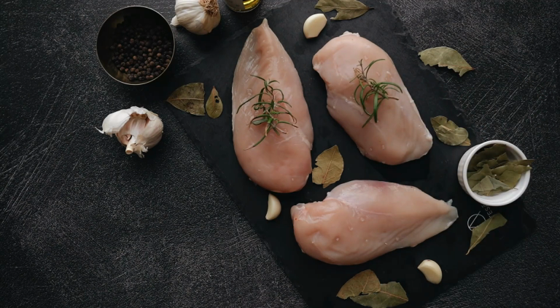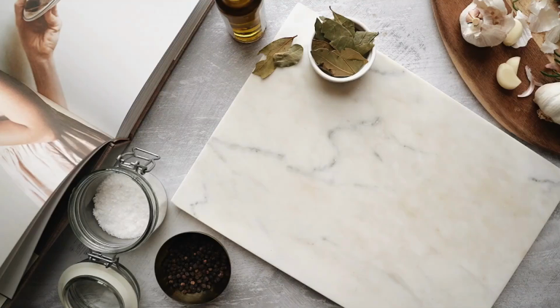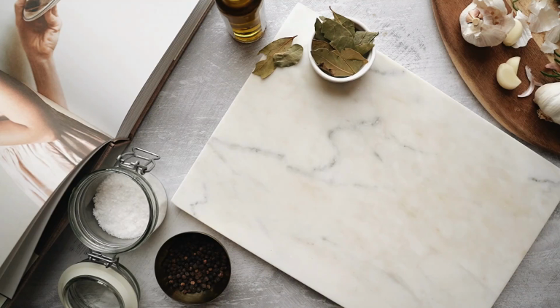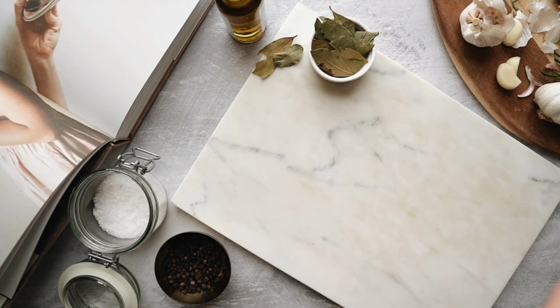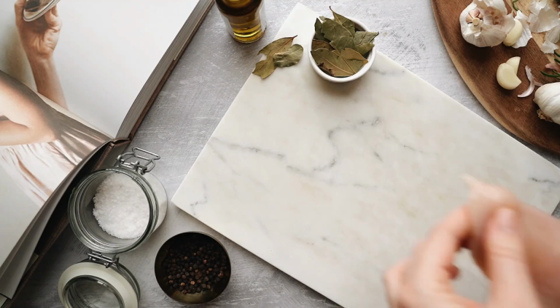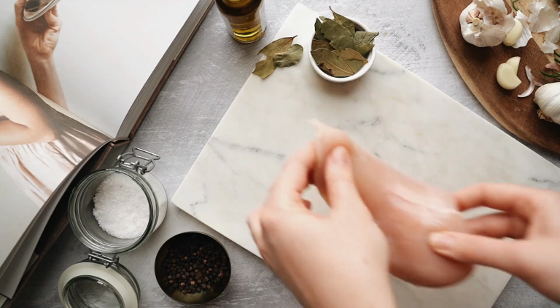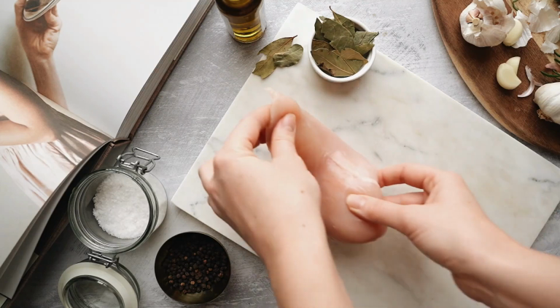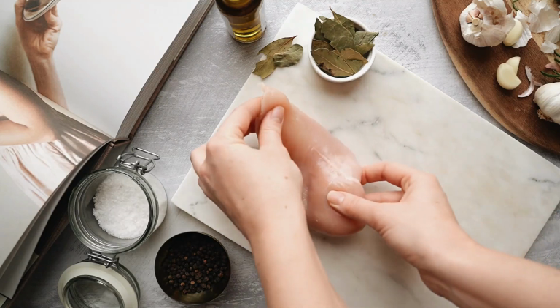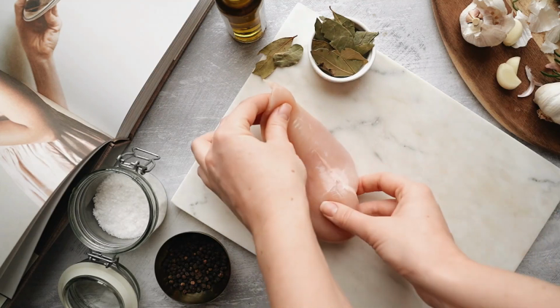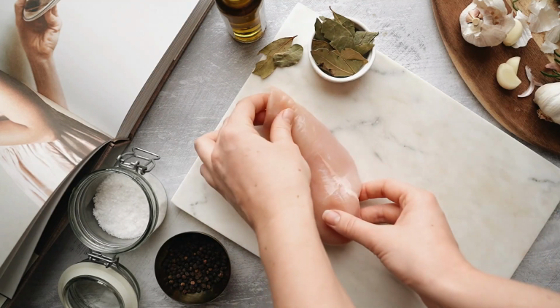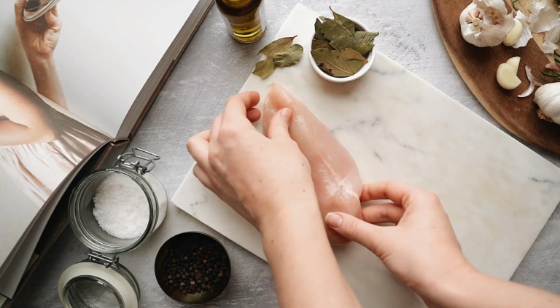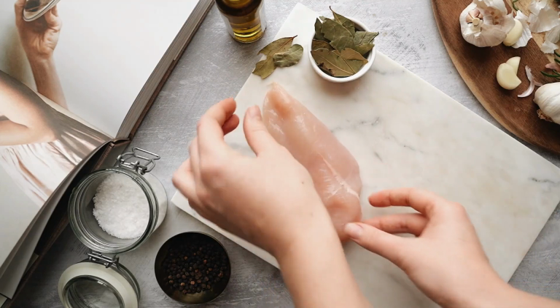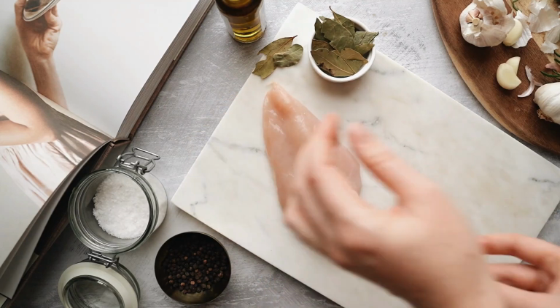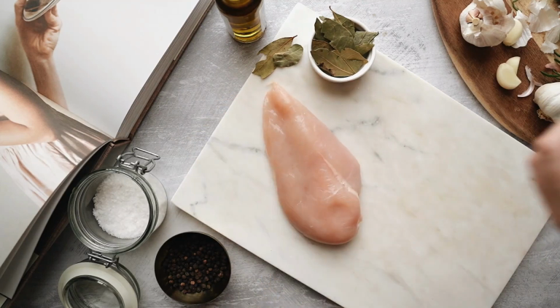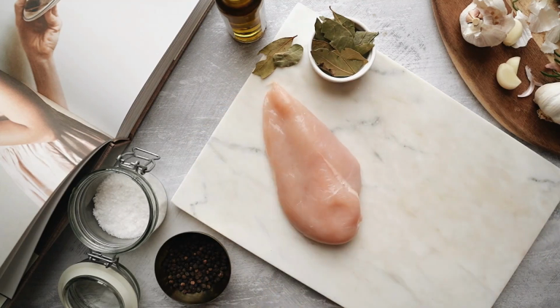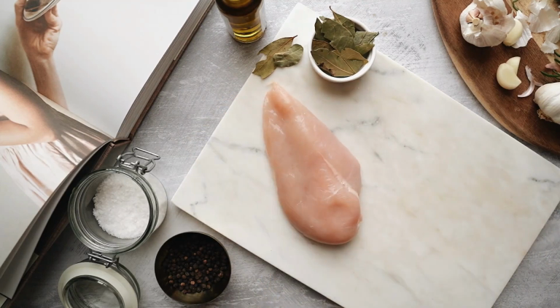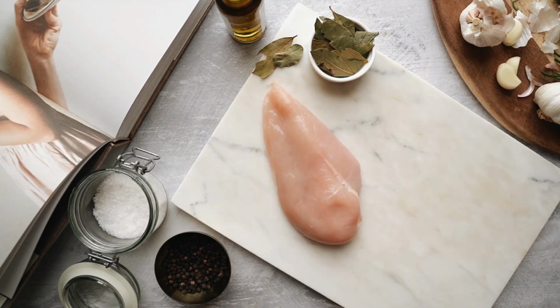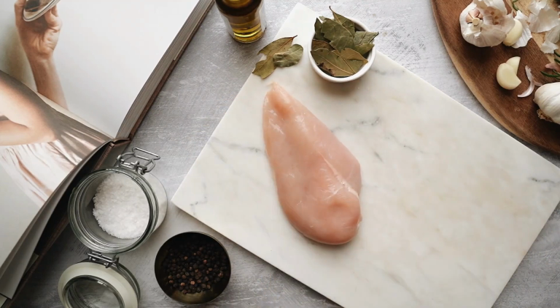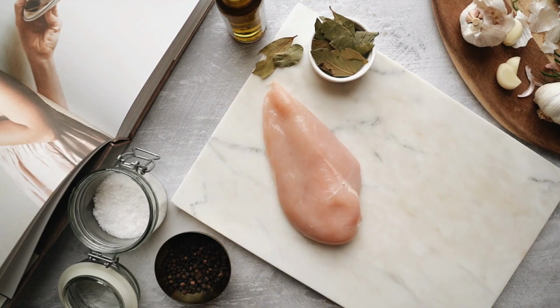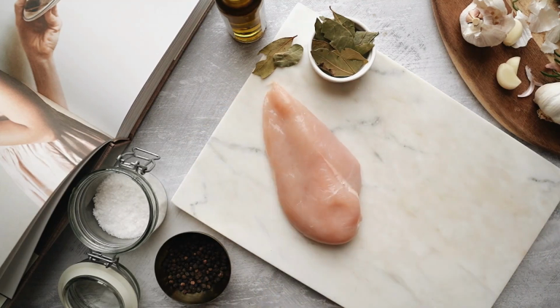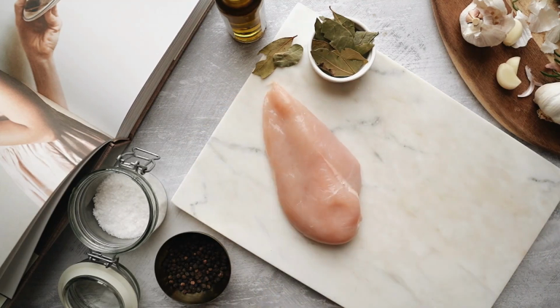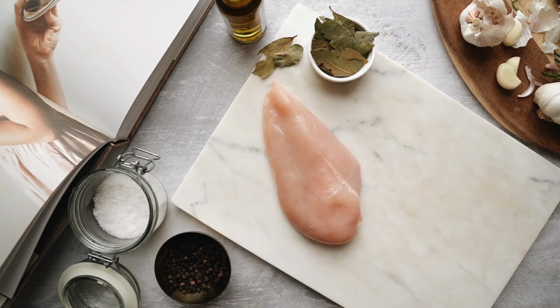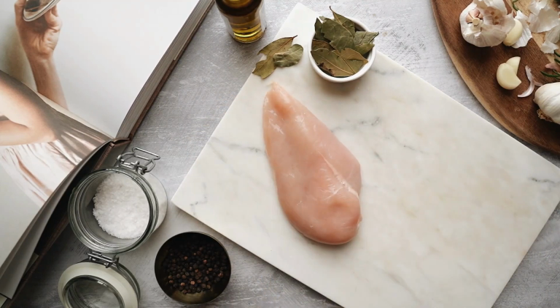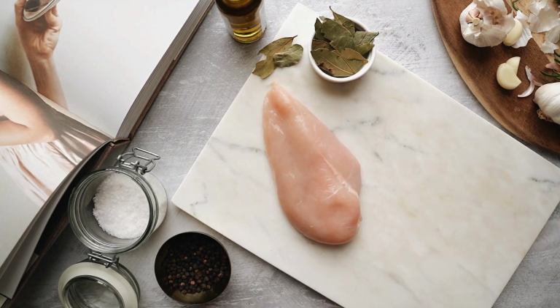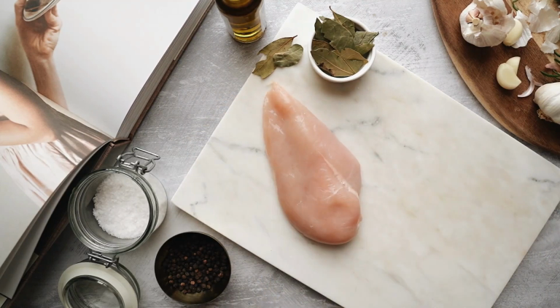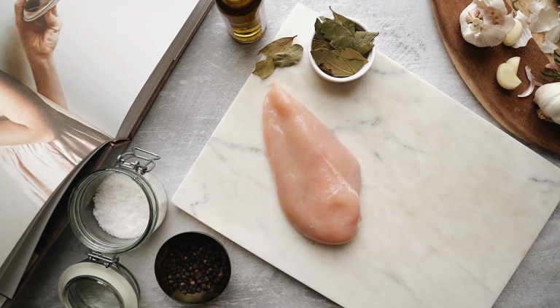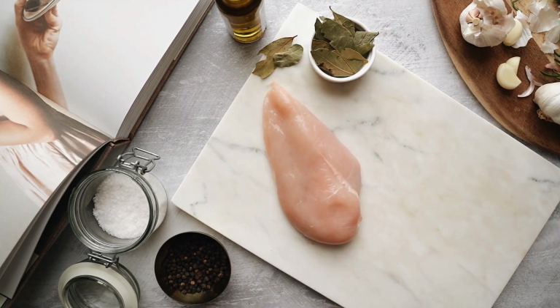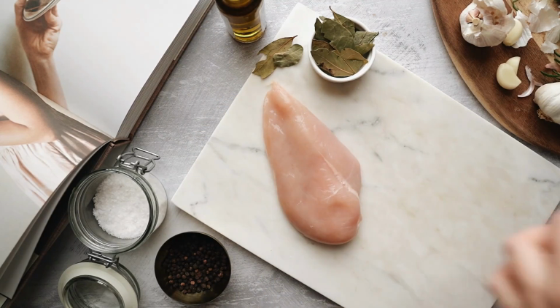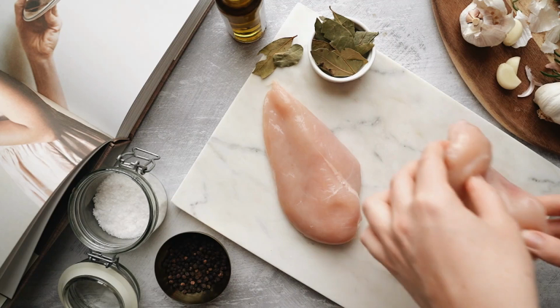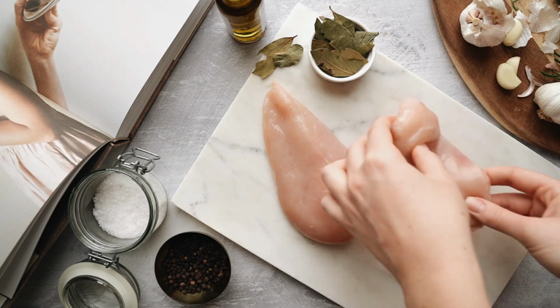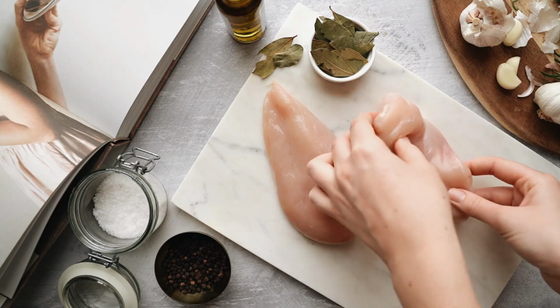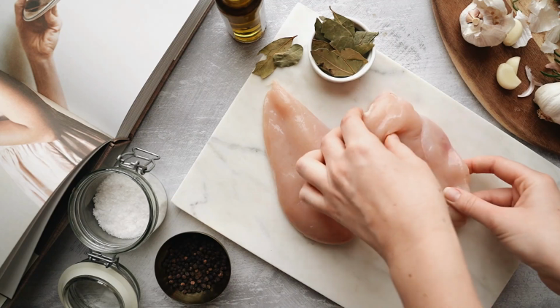Drizzle olive oil evenly over the top of each chicken breast to help promote browning and crispiness.